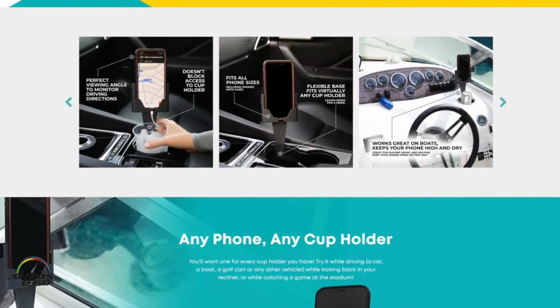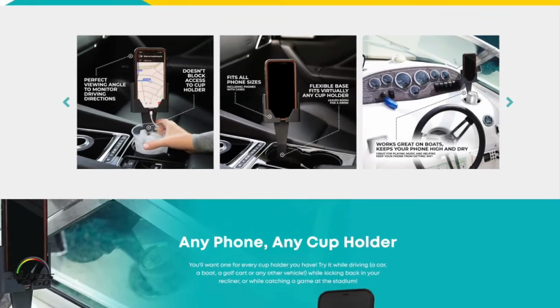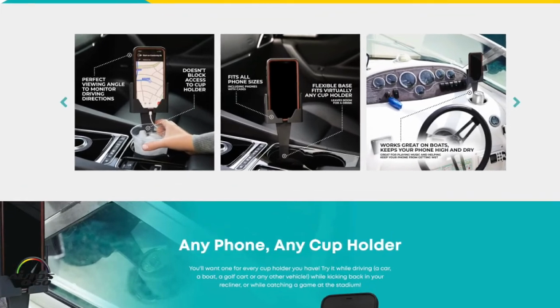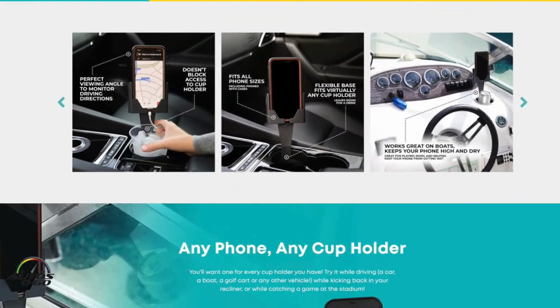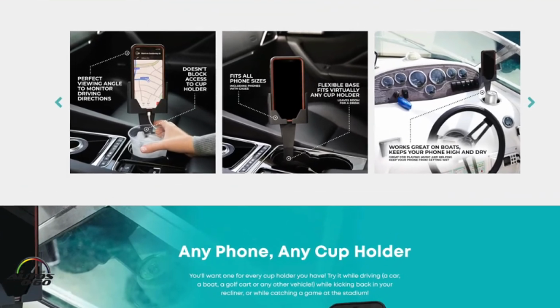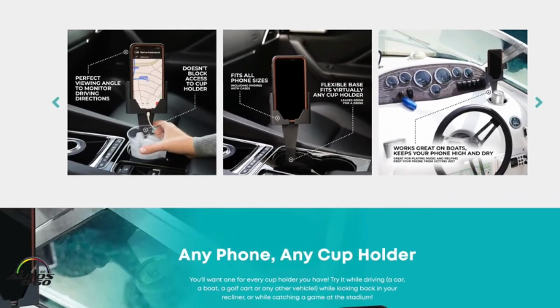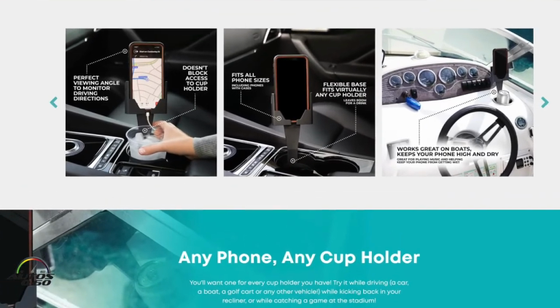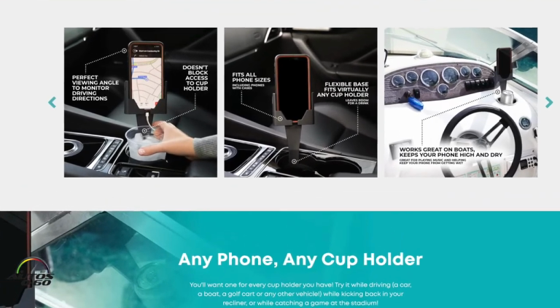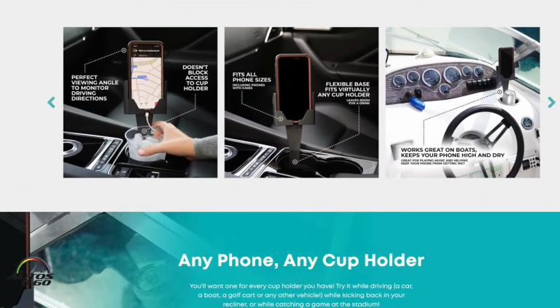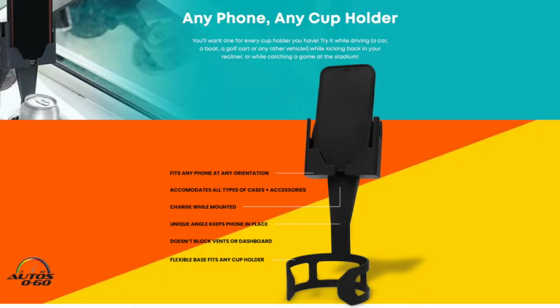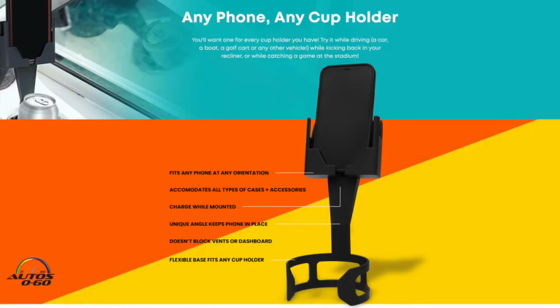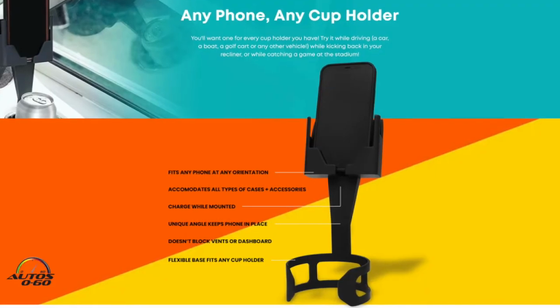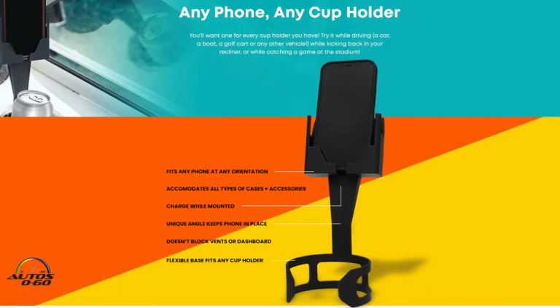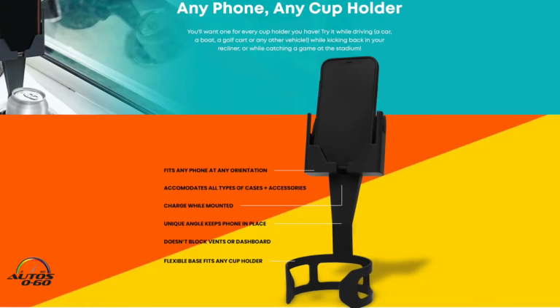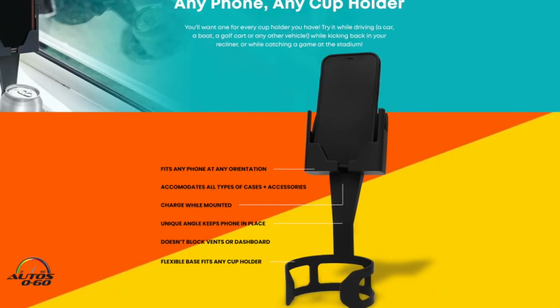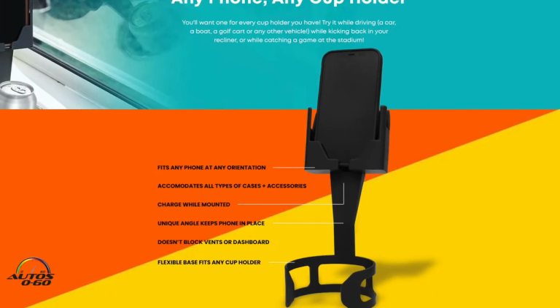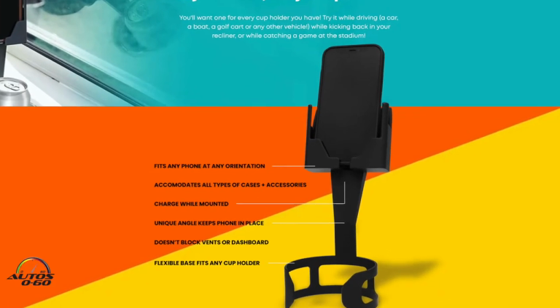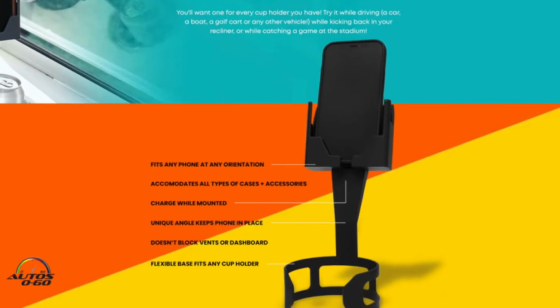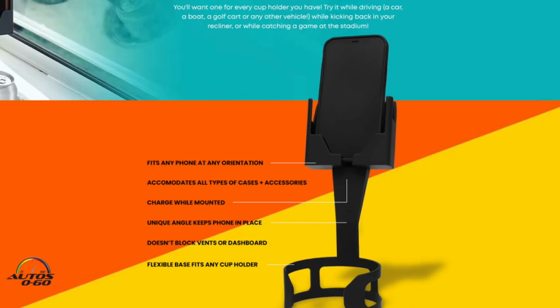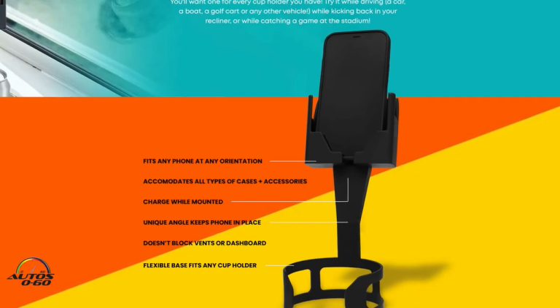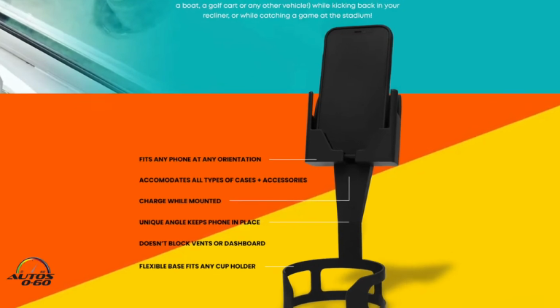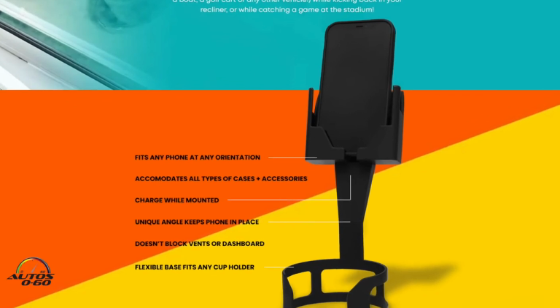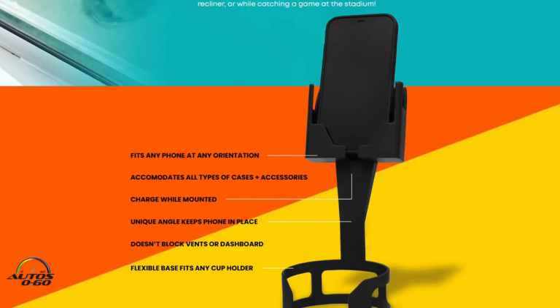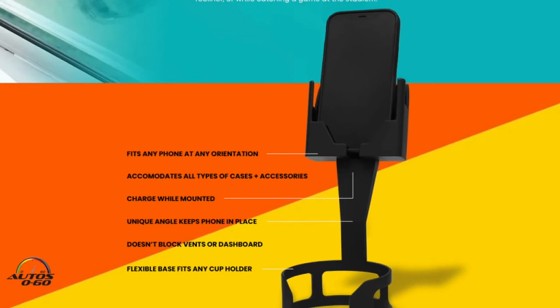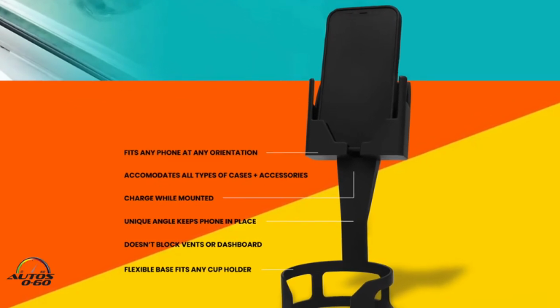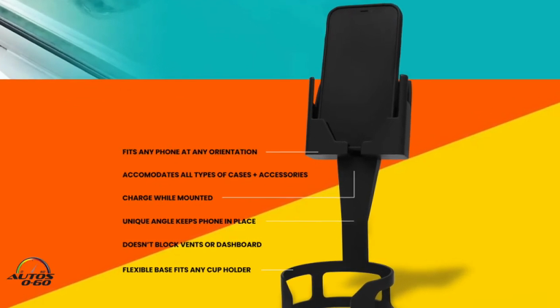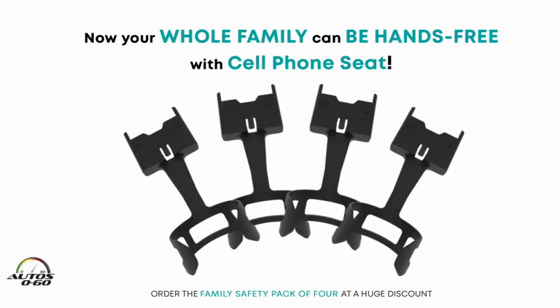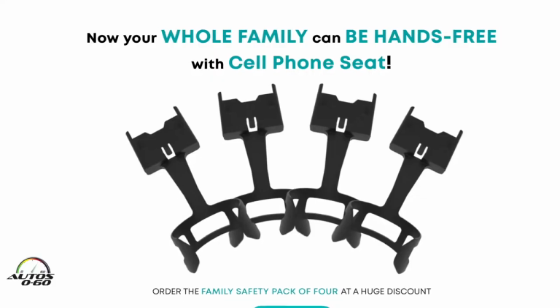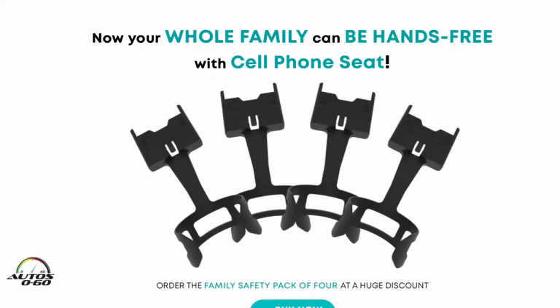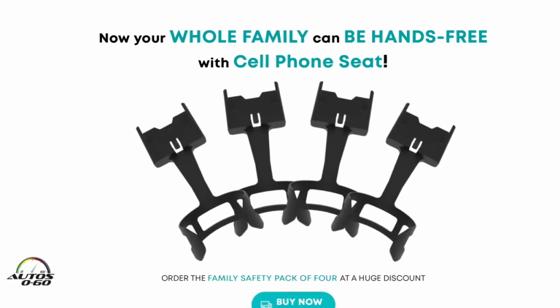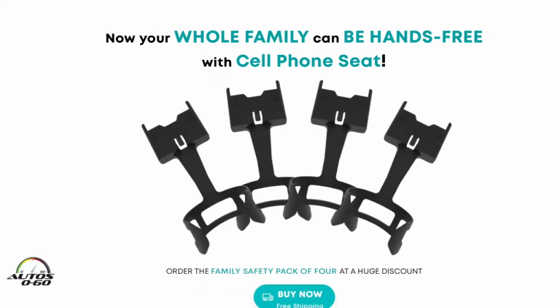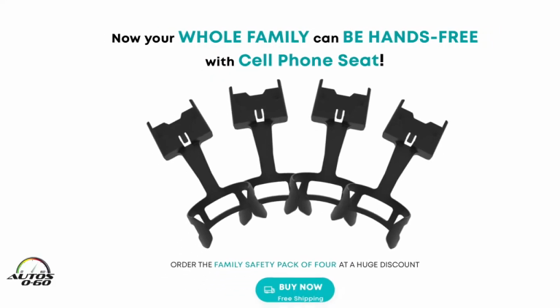It fits any phone, any orientation, and all types of cases and accessories. It also allows you to charge the phone while it's mounted.